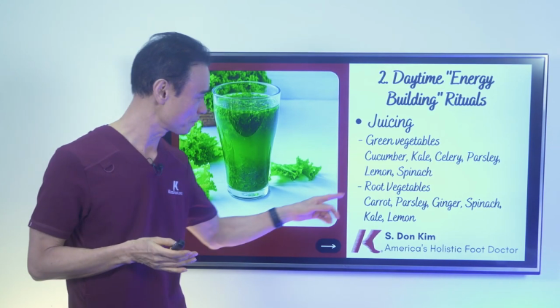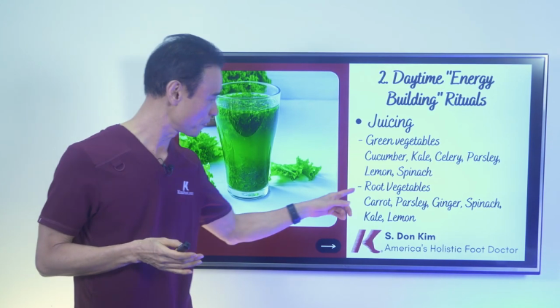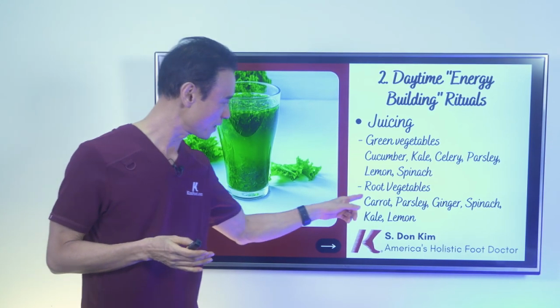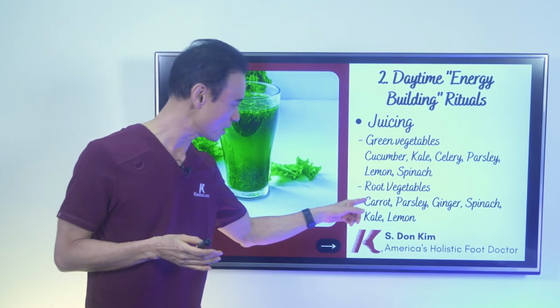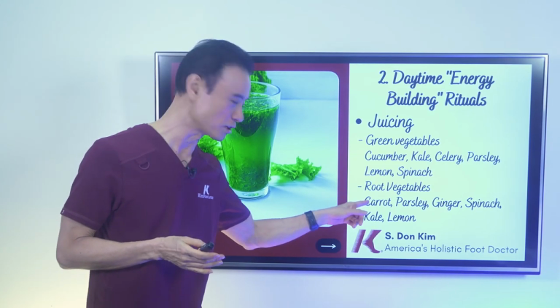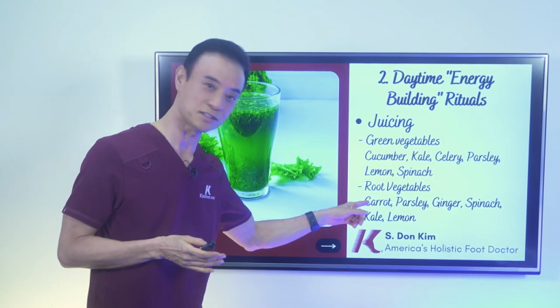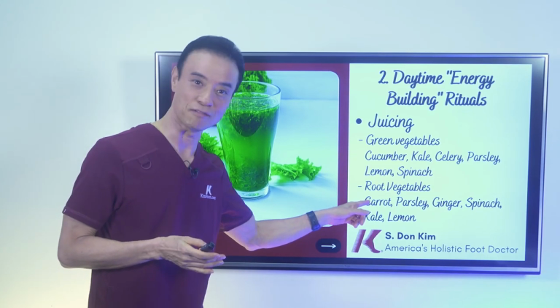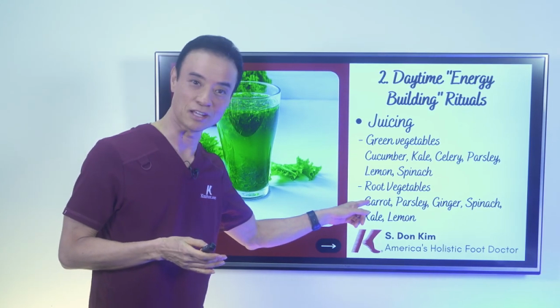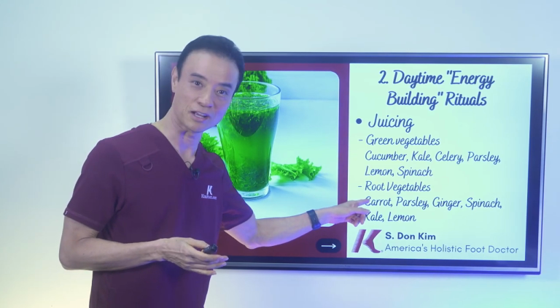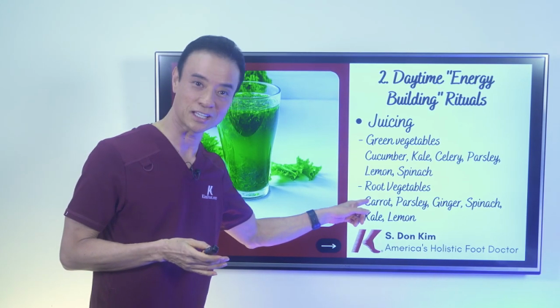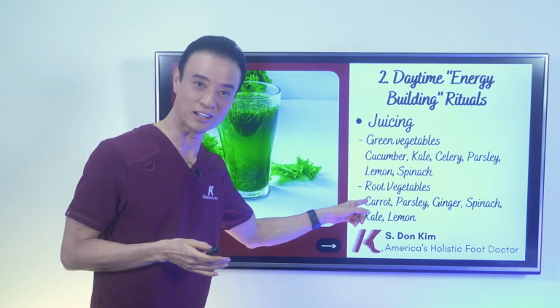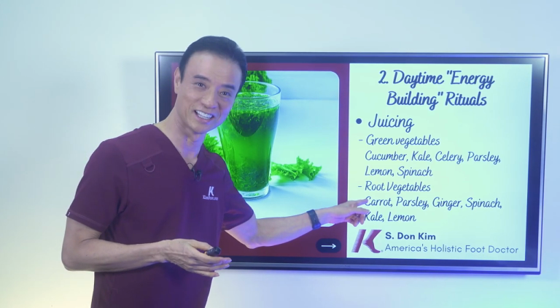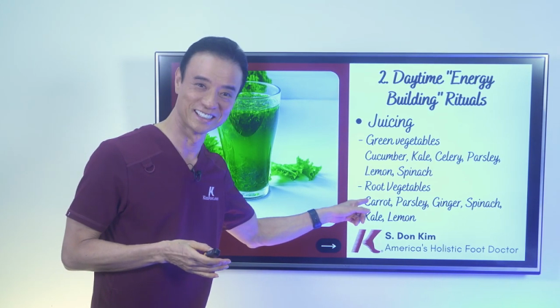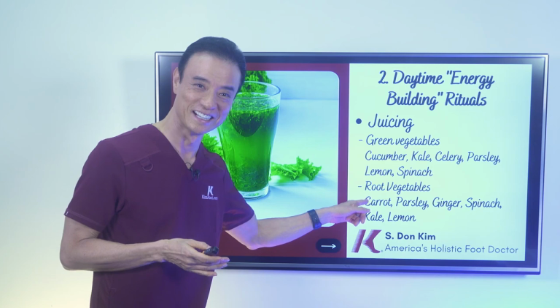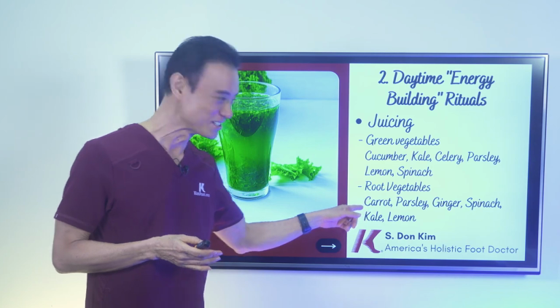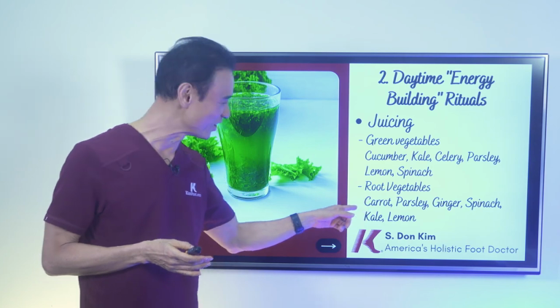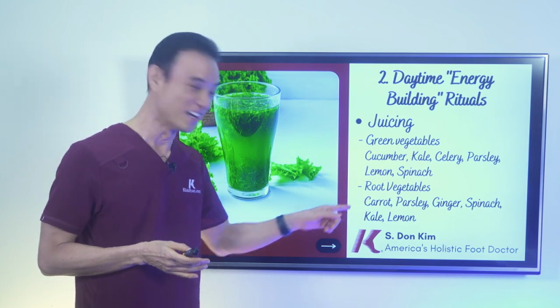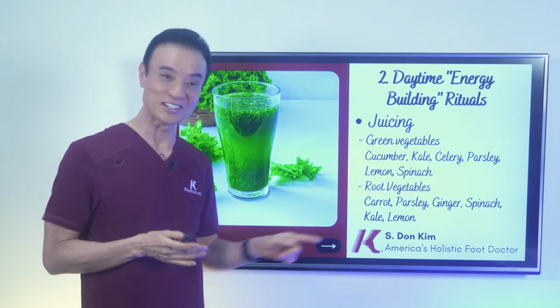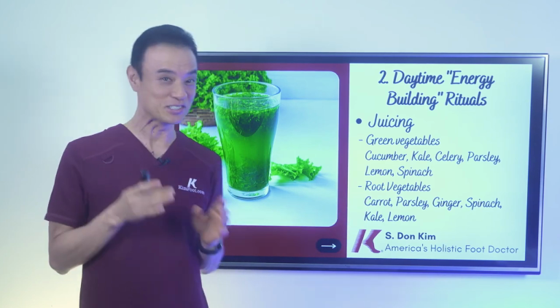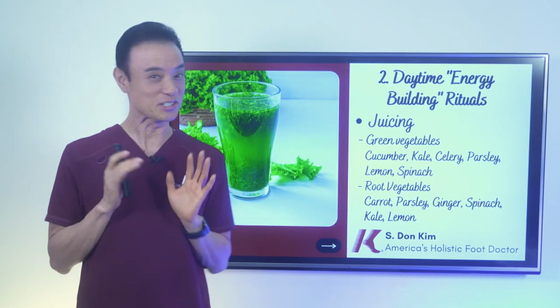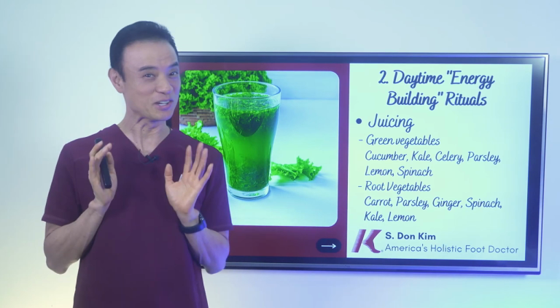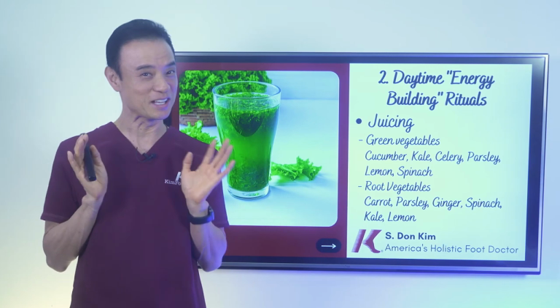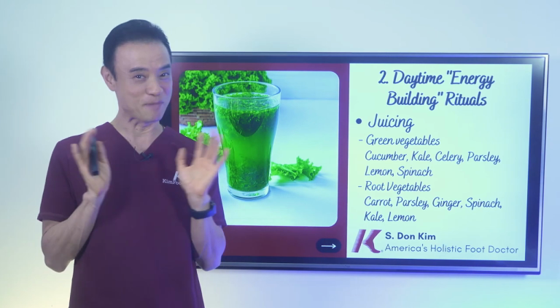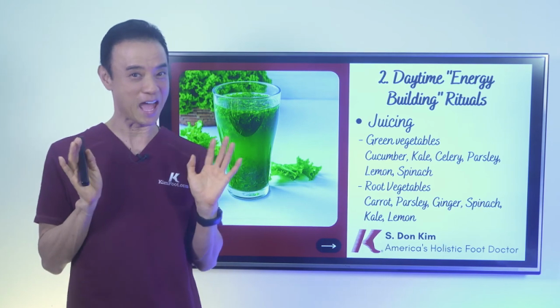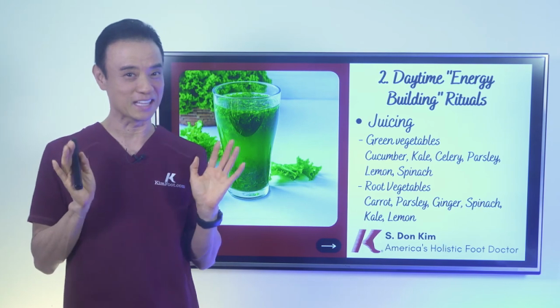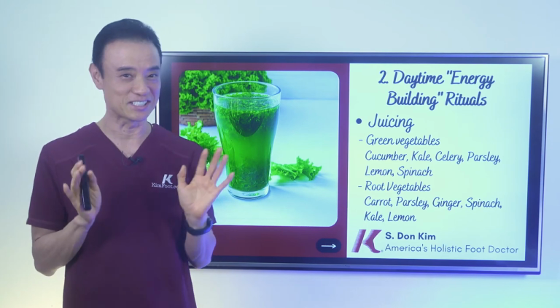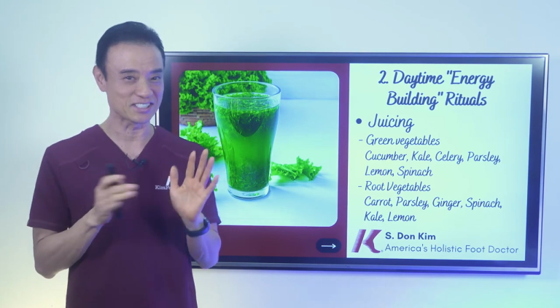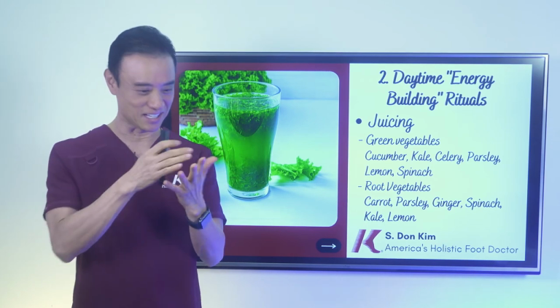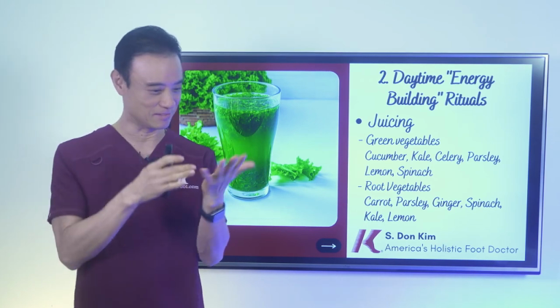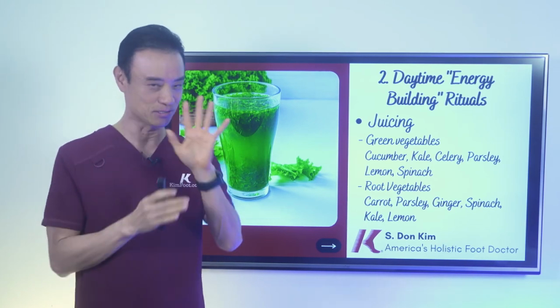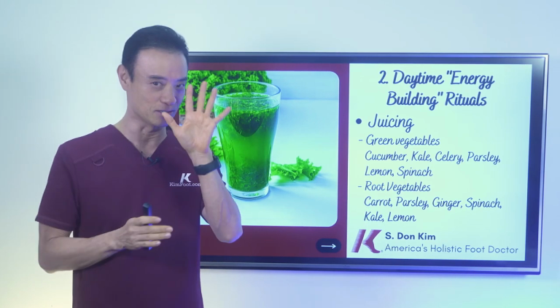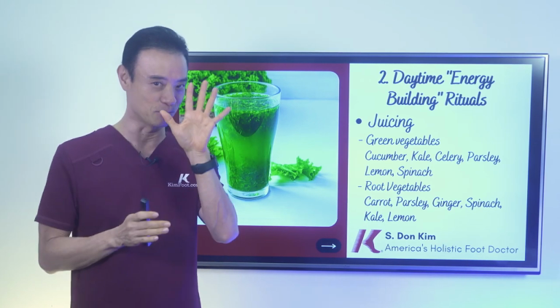I drink this every day, right? Carrot. So it doesn't do any bad. It's just that it looks a little weird.